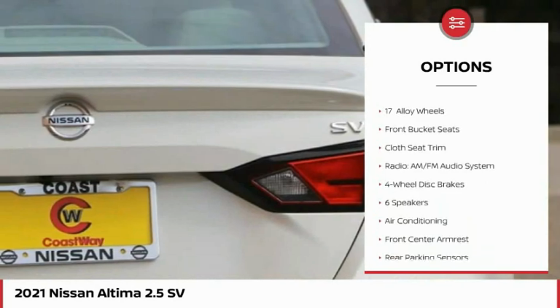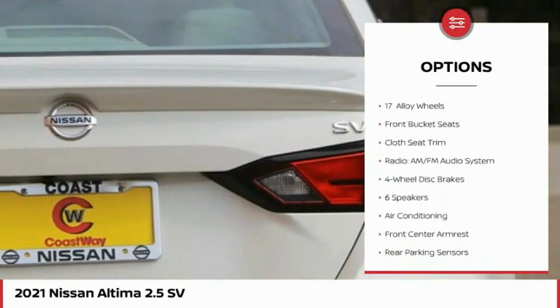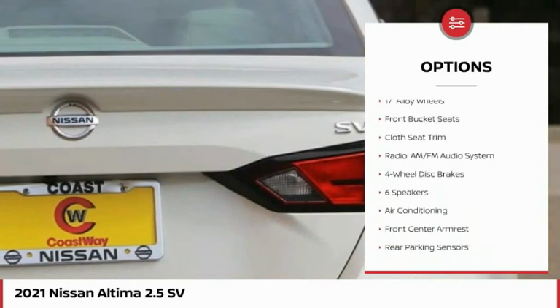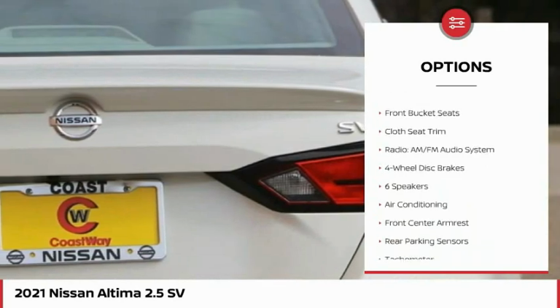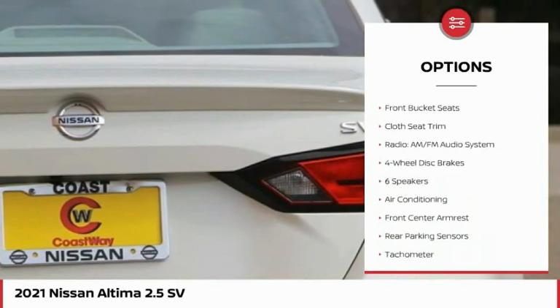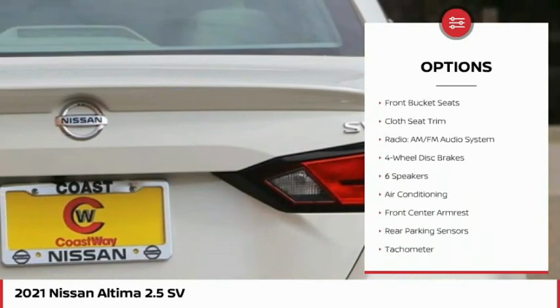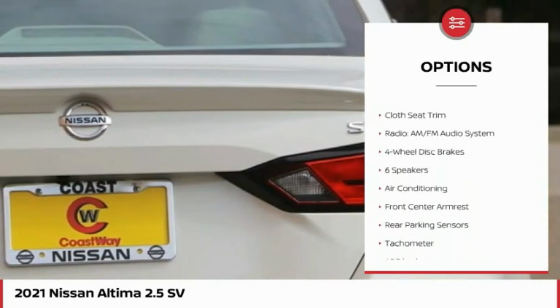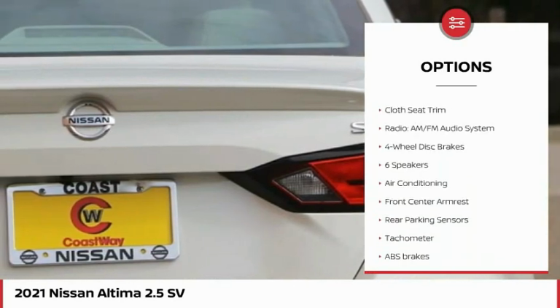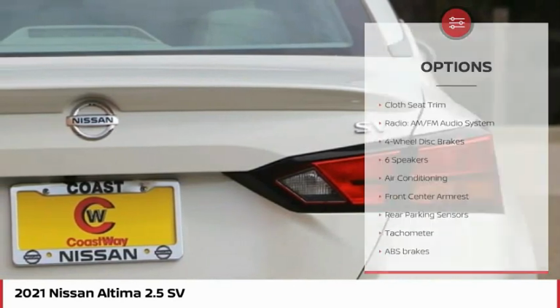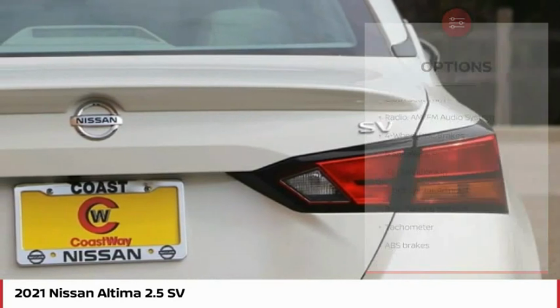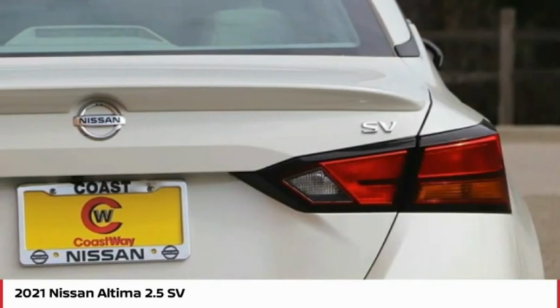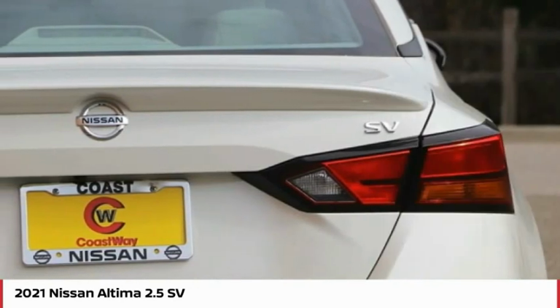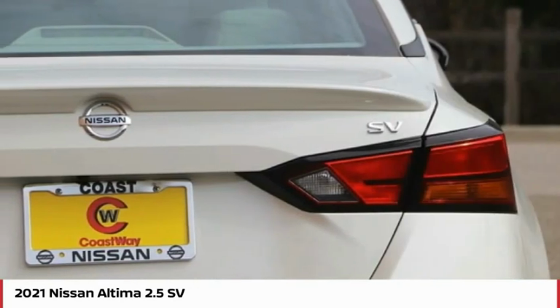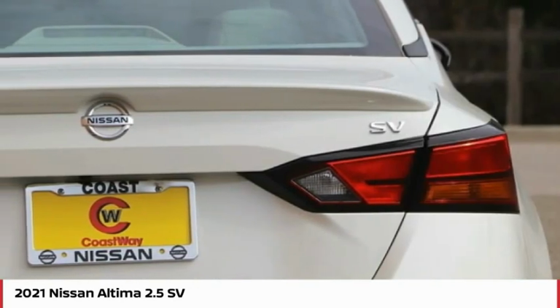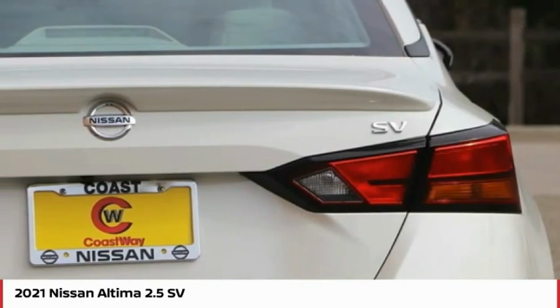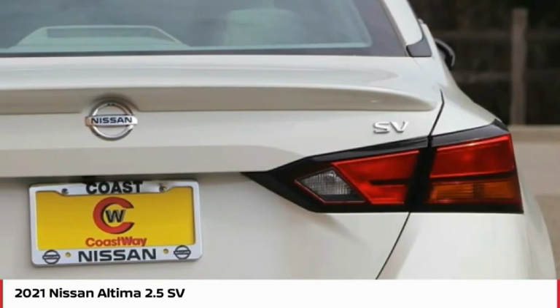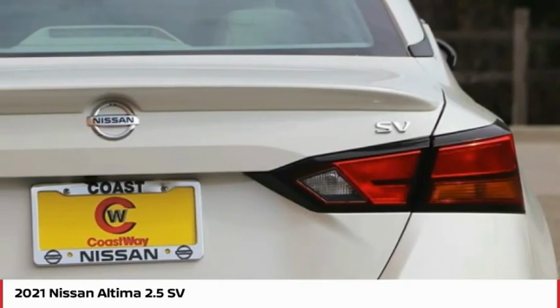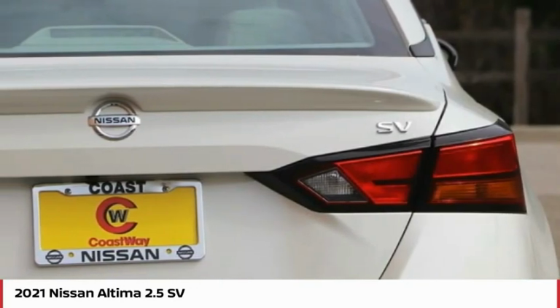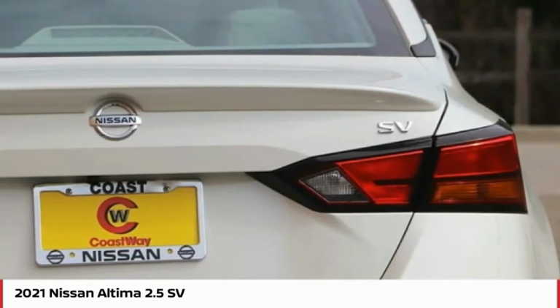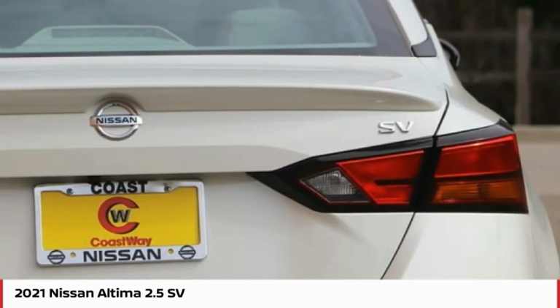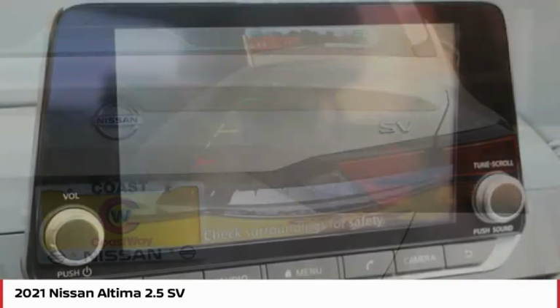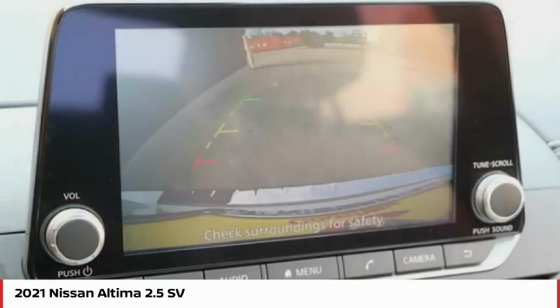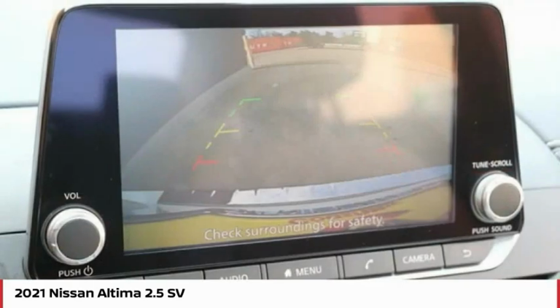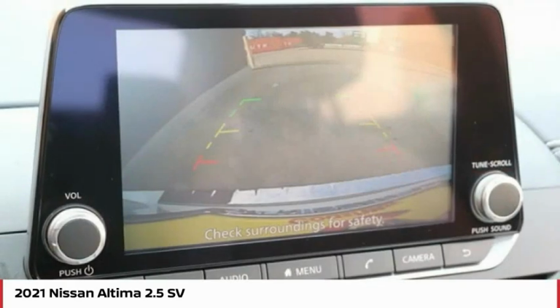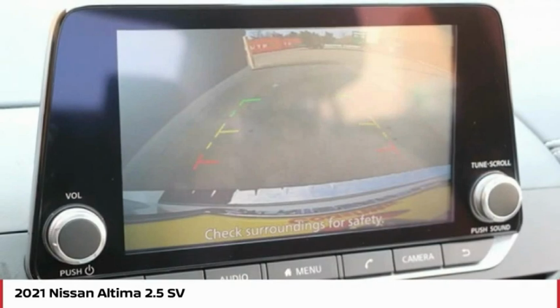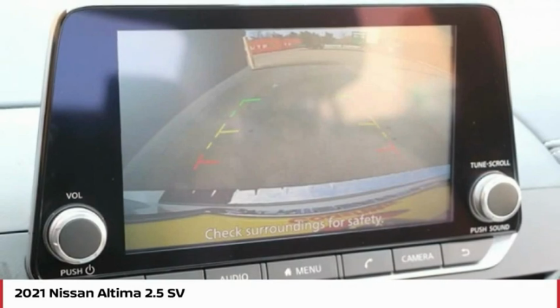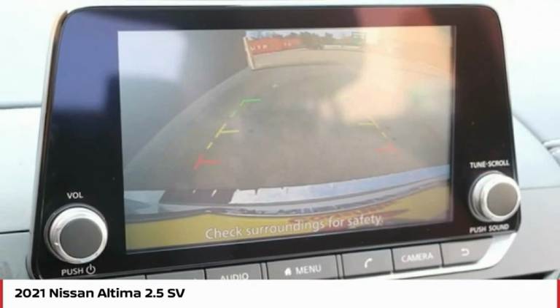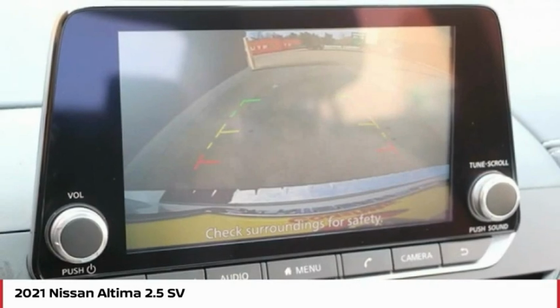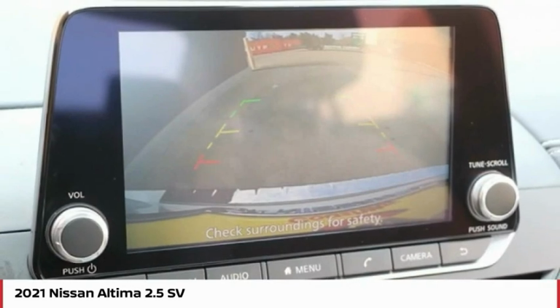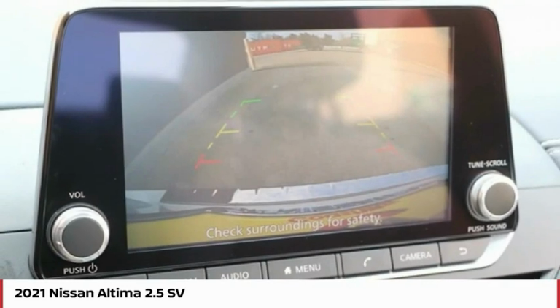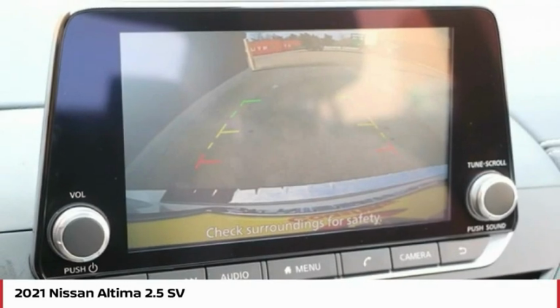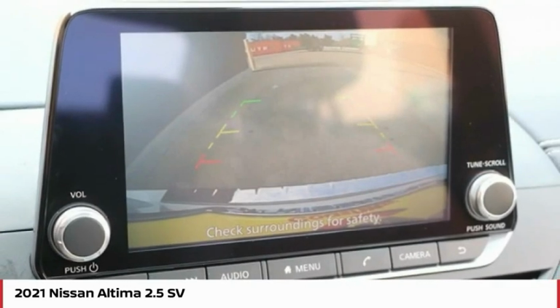Speed control, four-wheel disc brakes, rear window defroster, security system, low tire pressure warning.